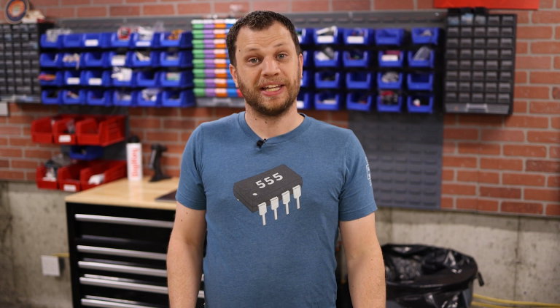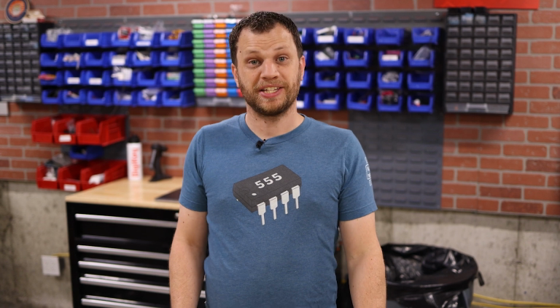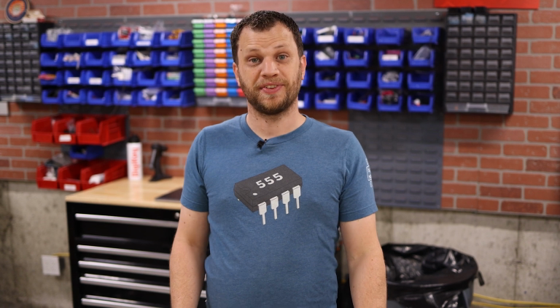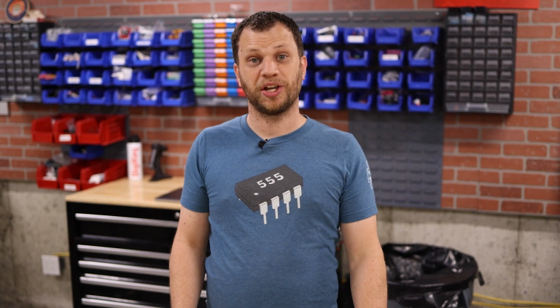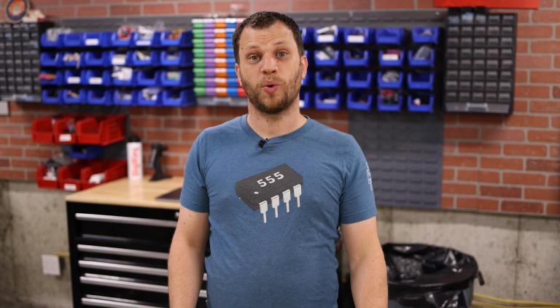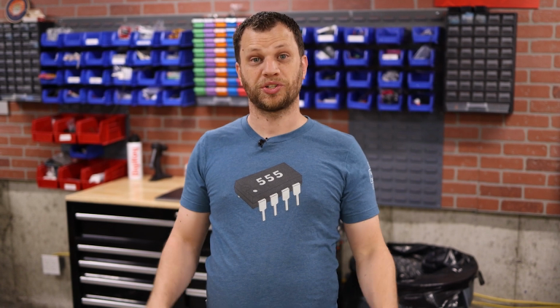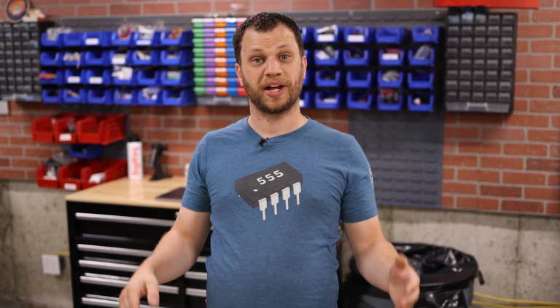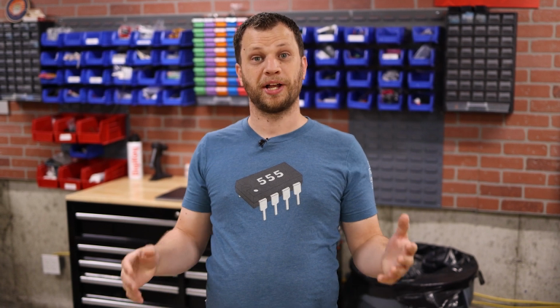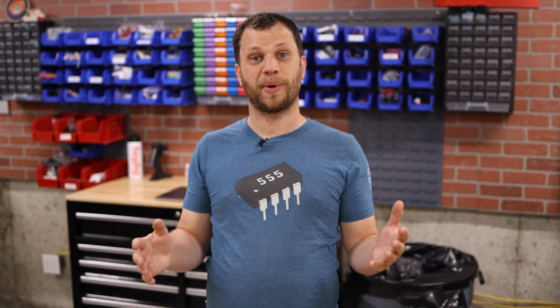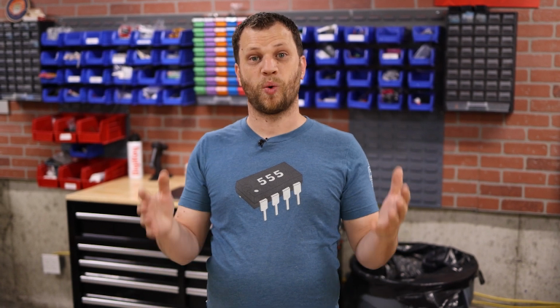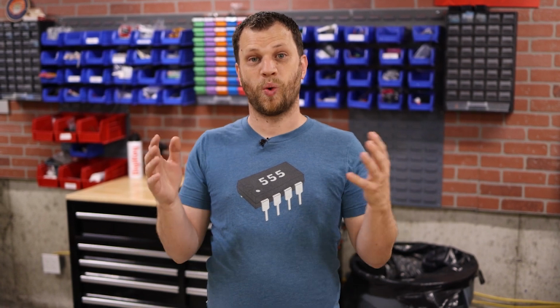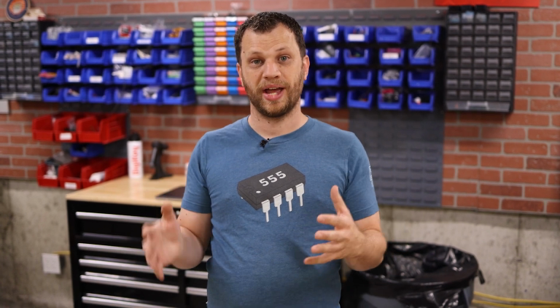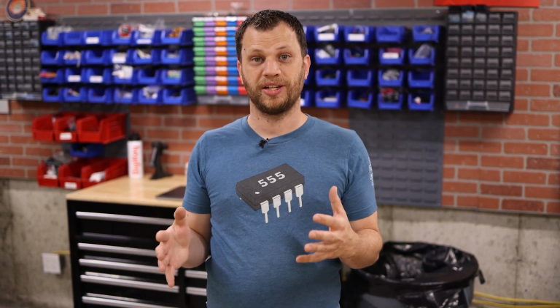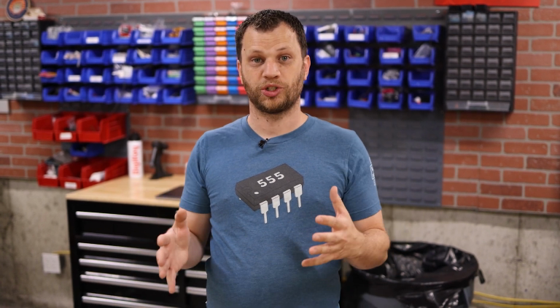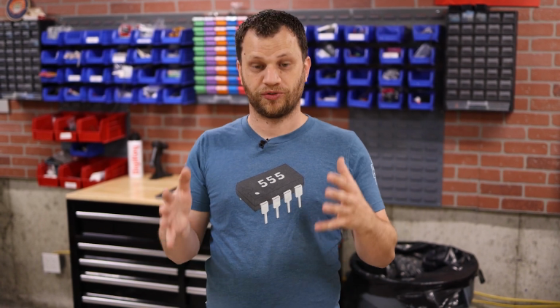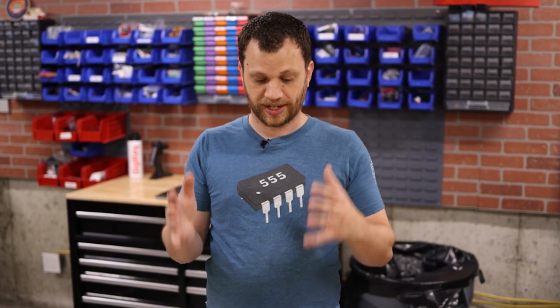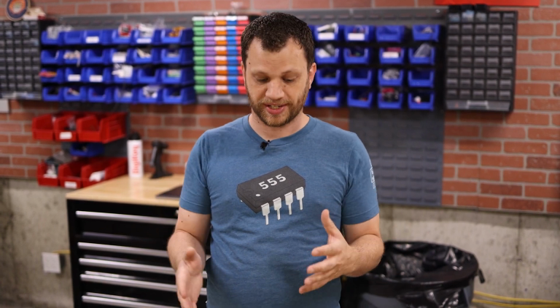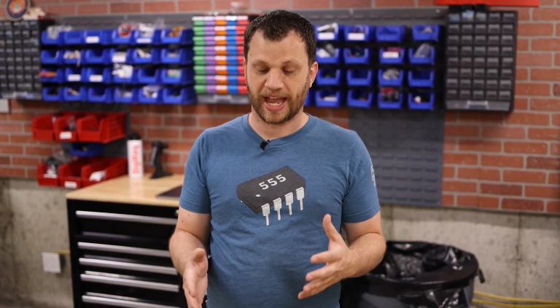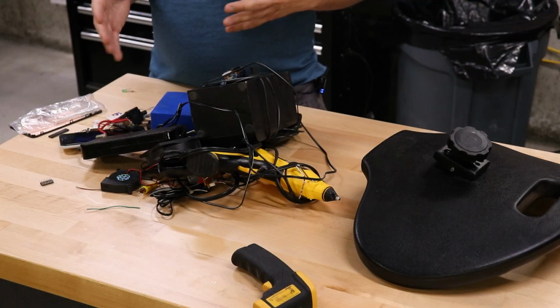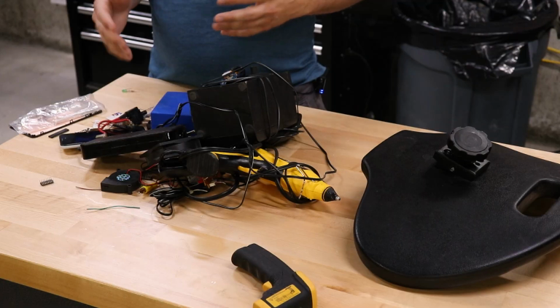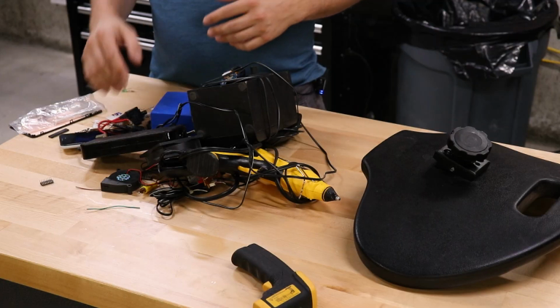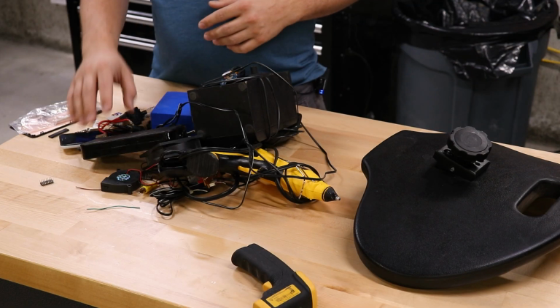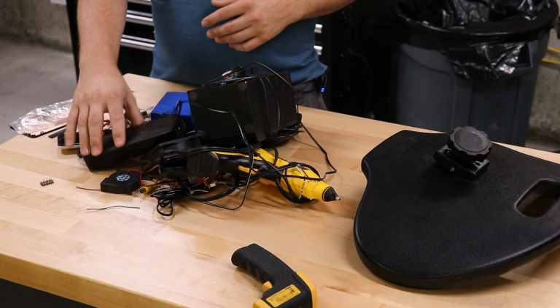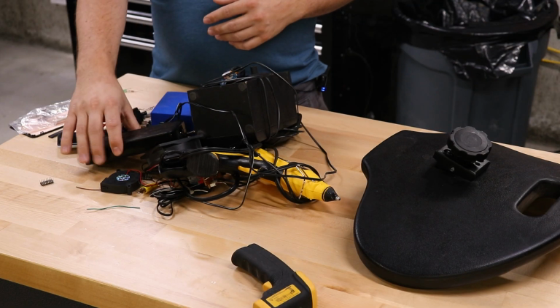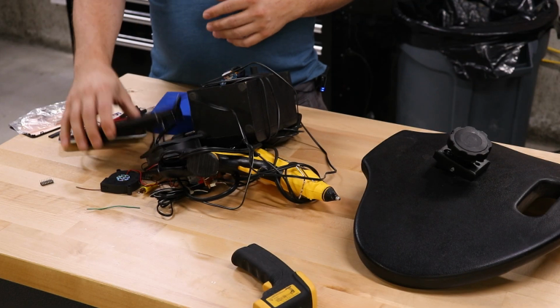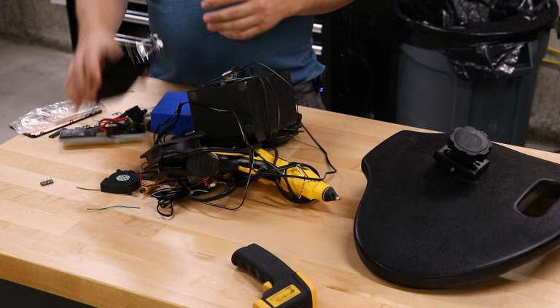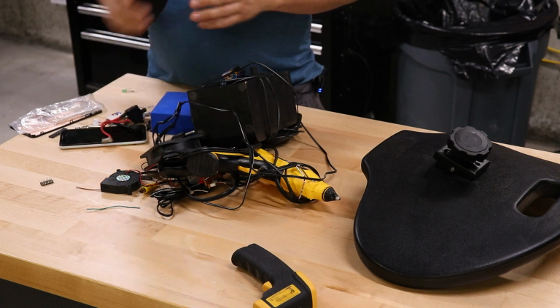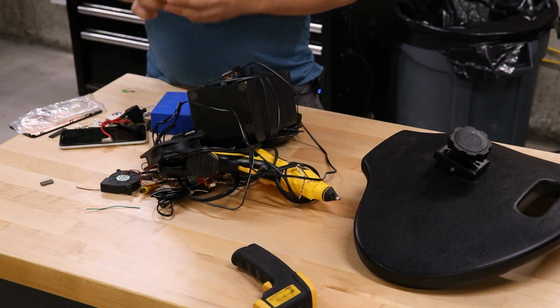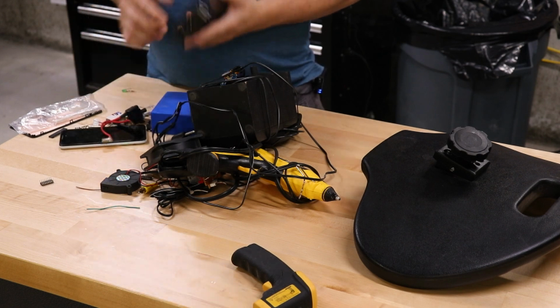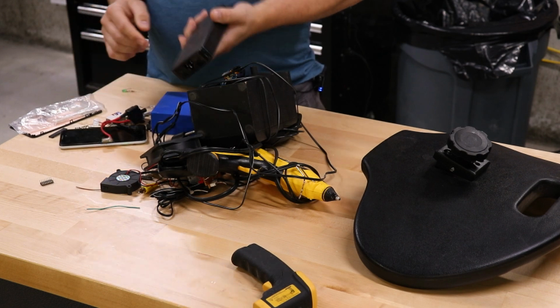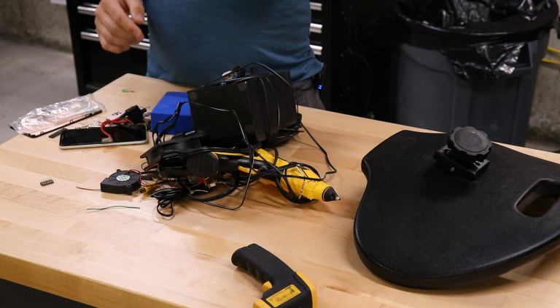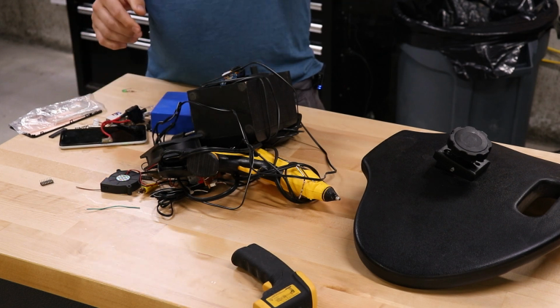In this video, we're talking about when to fix a gadget and when to toss it.